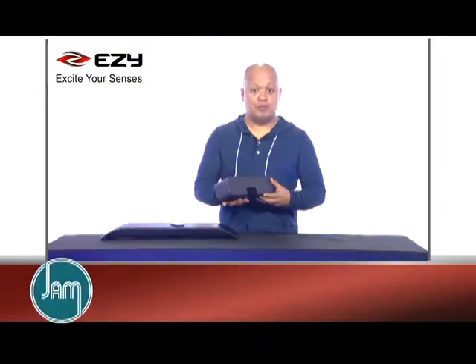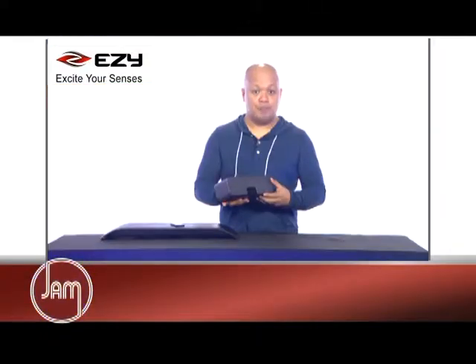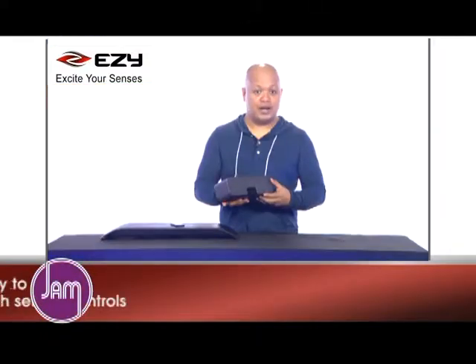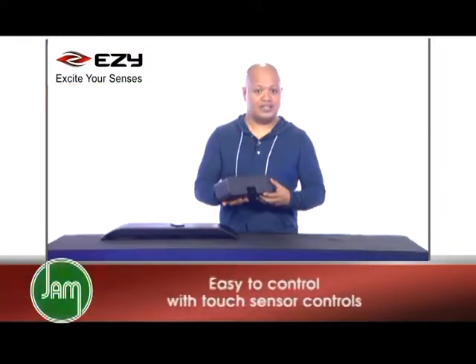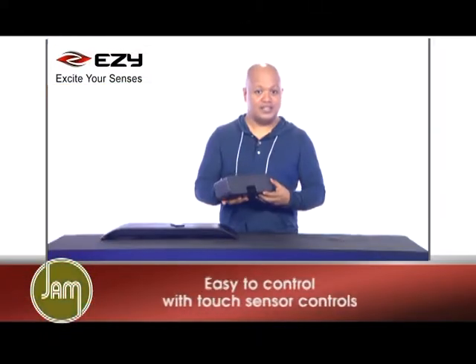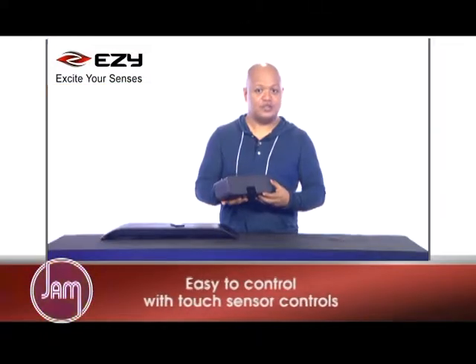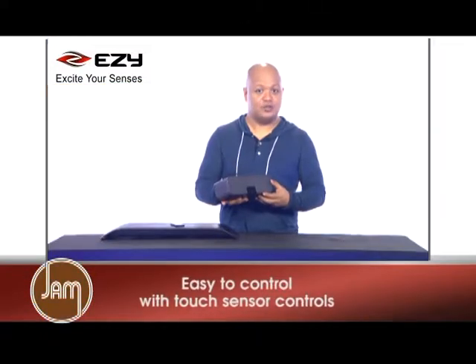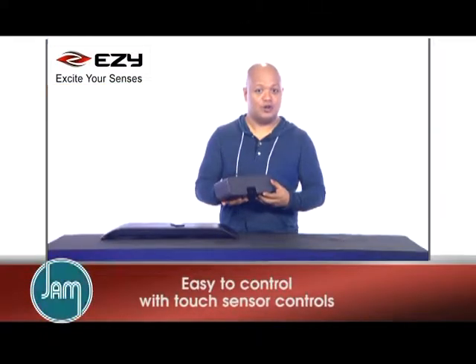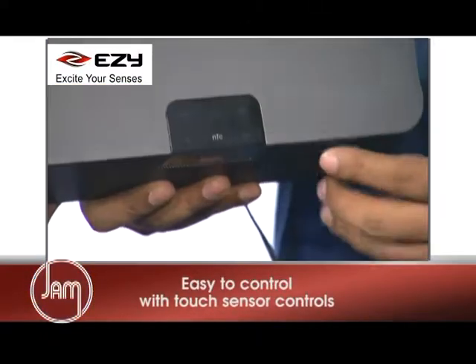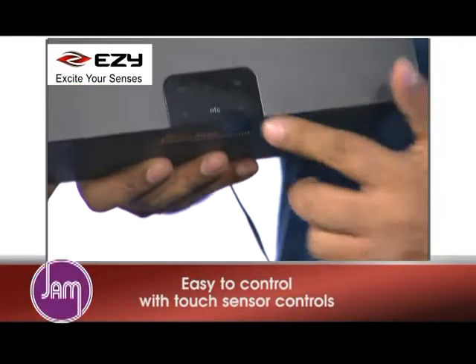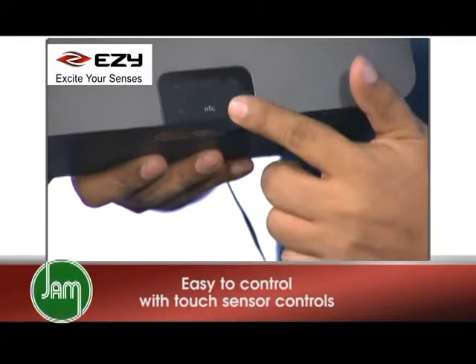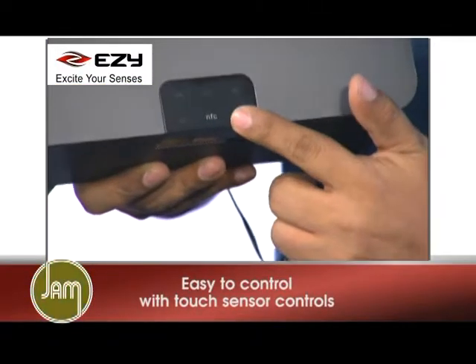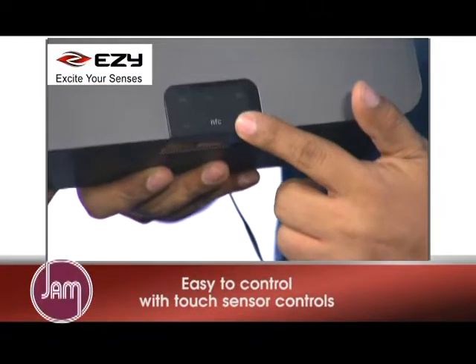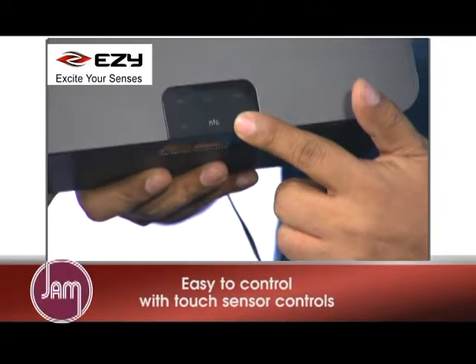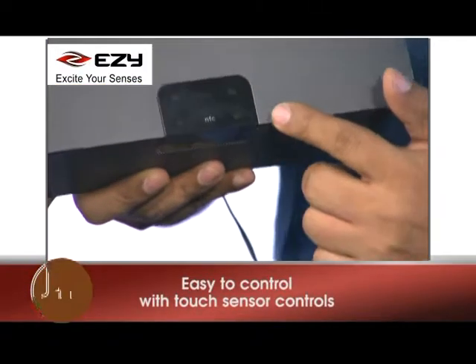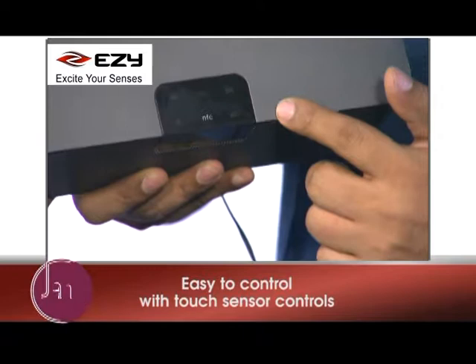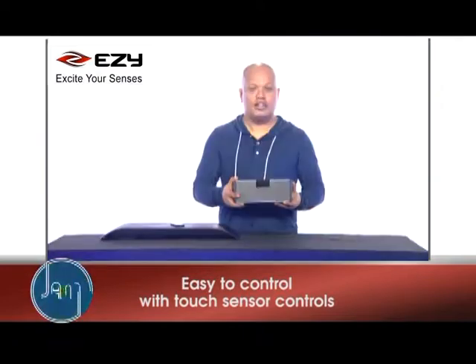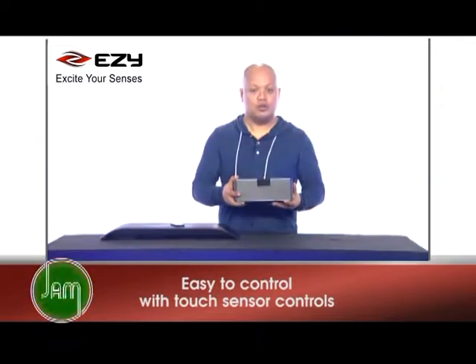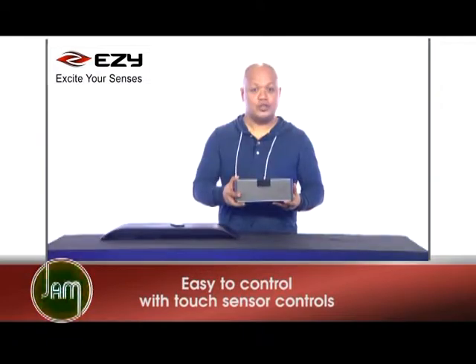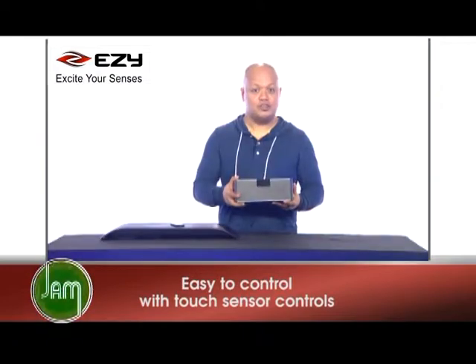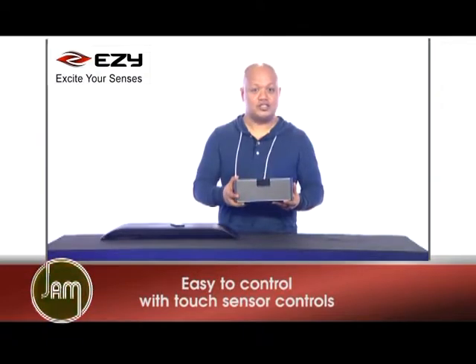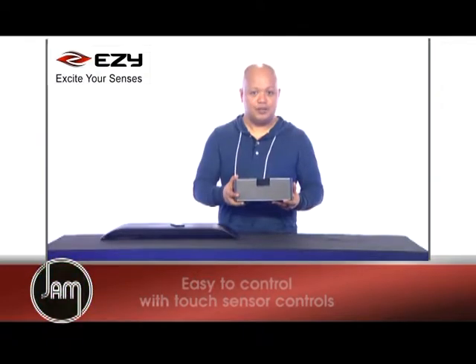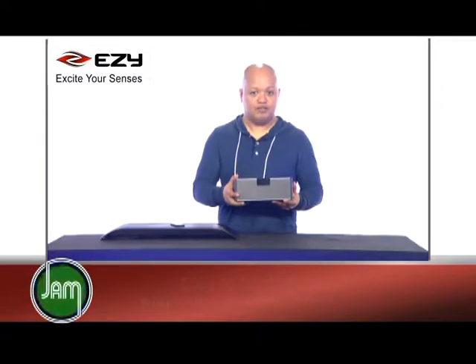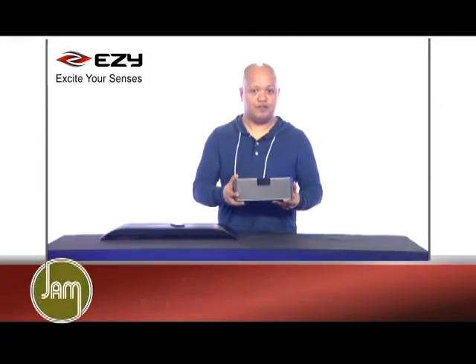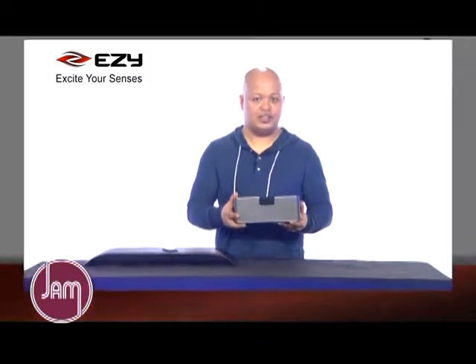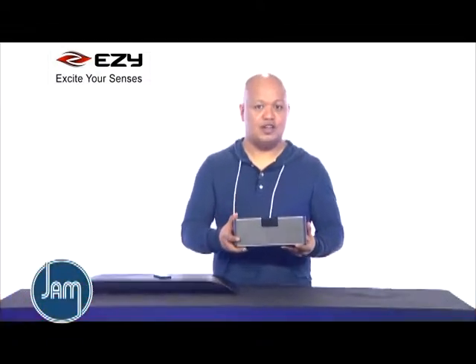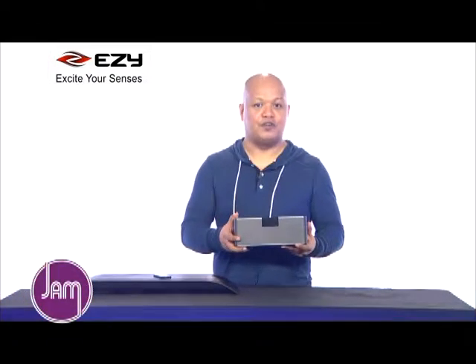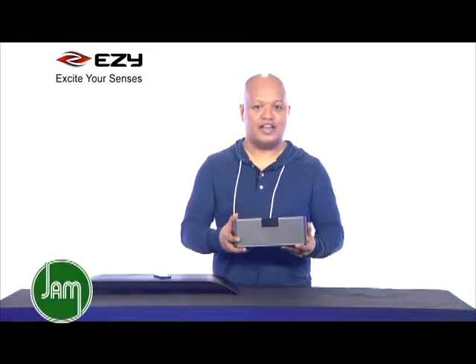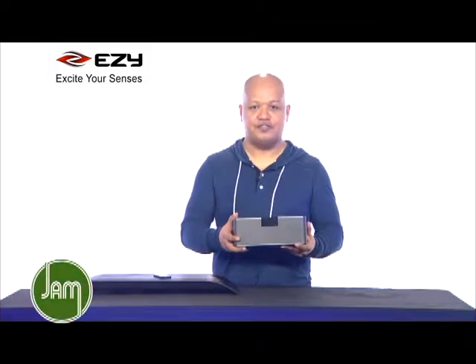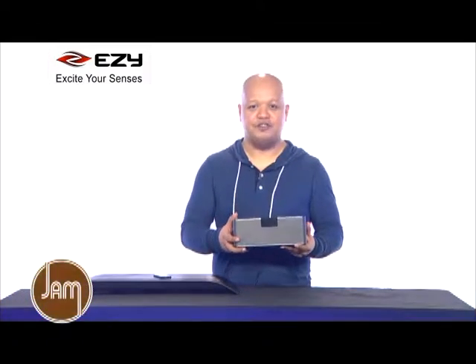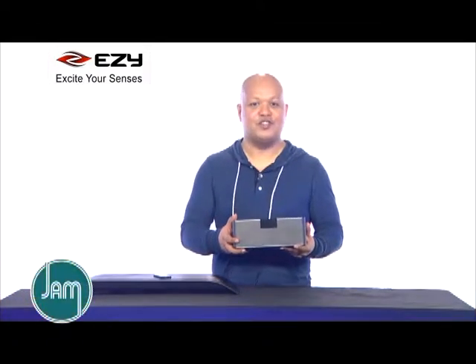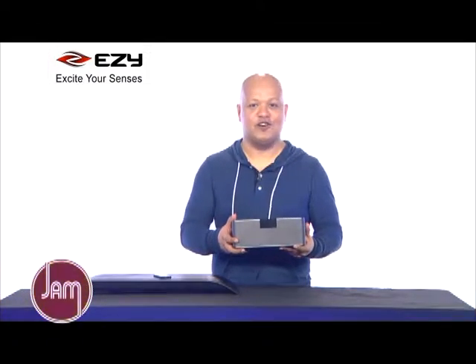The black box is easy to control with touch sensors at the top. It also includes a speakerphone function for hands-free voice calls.